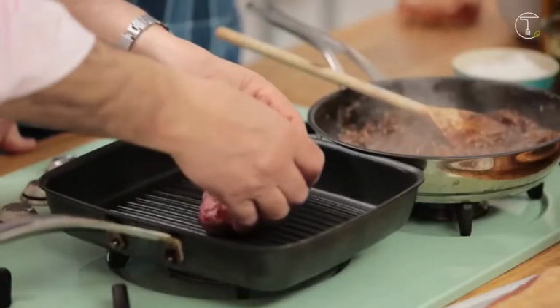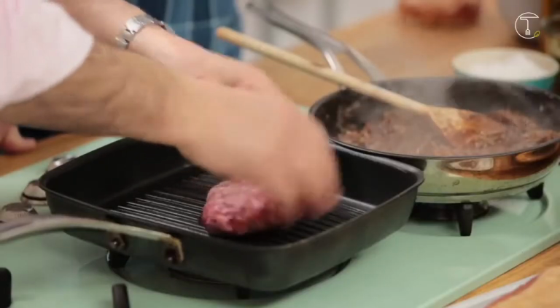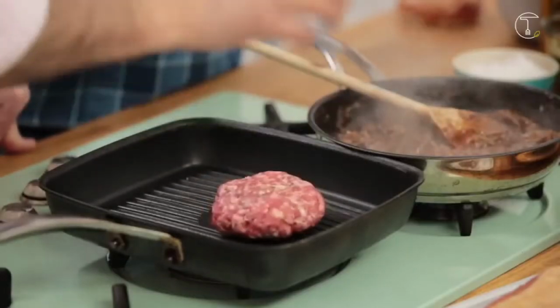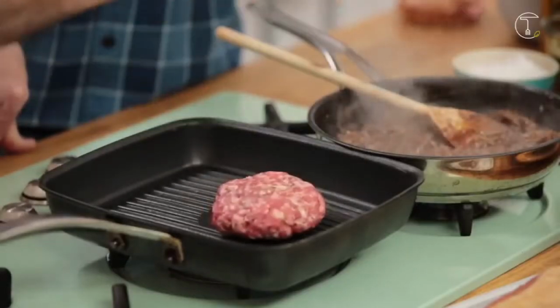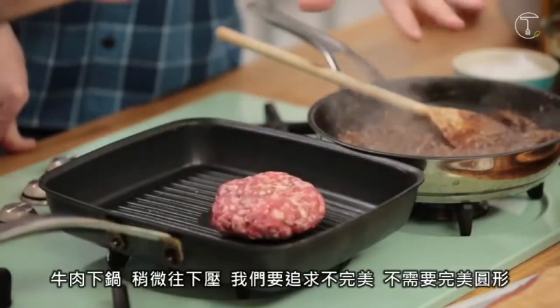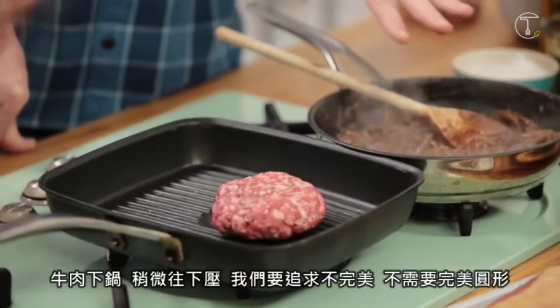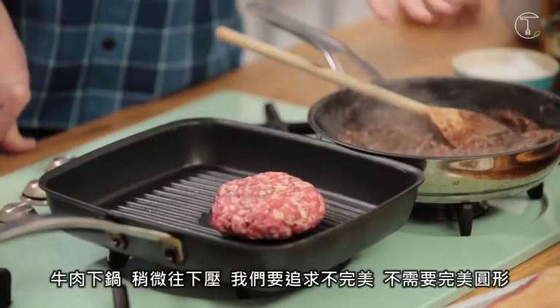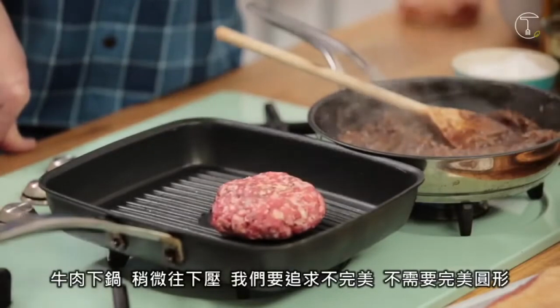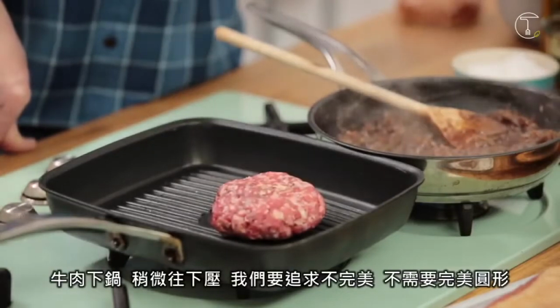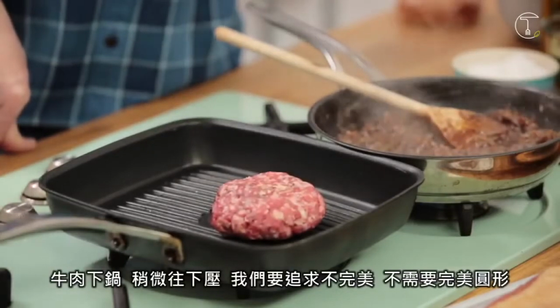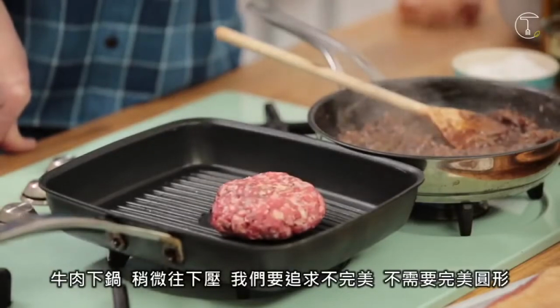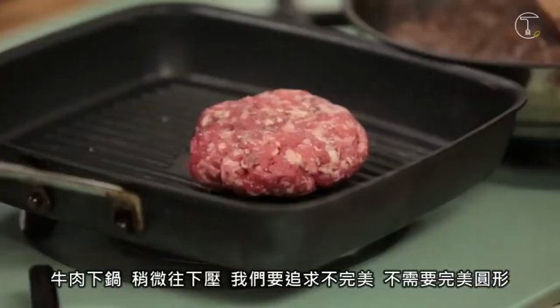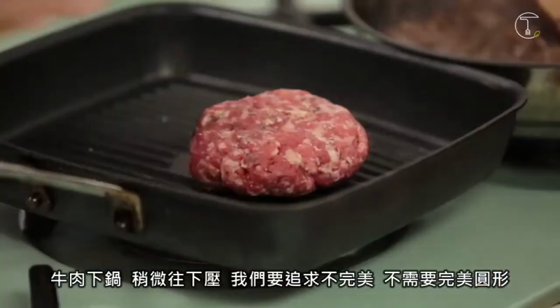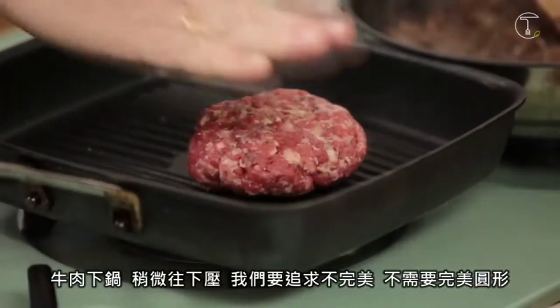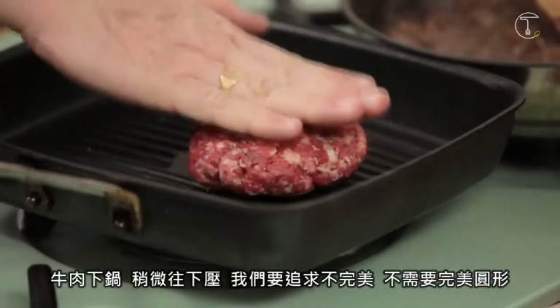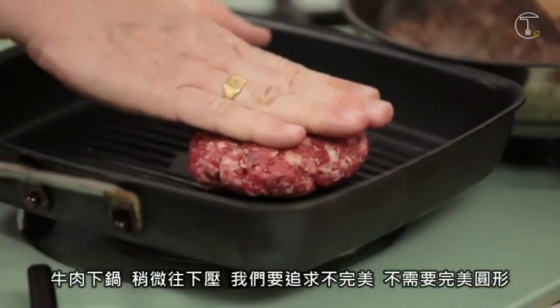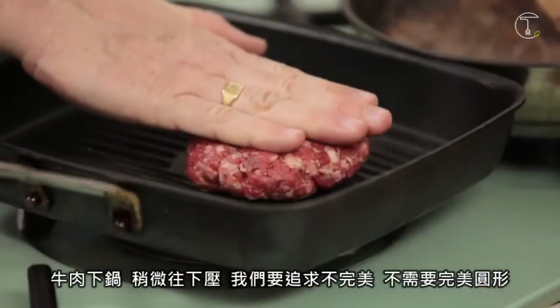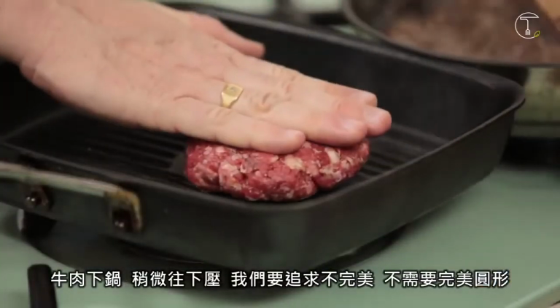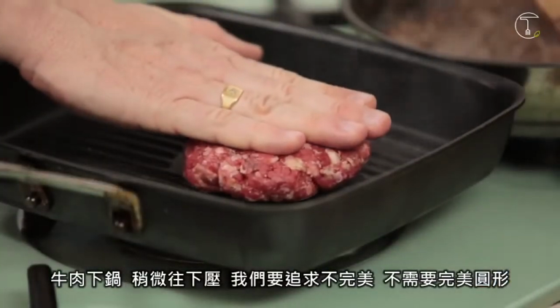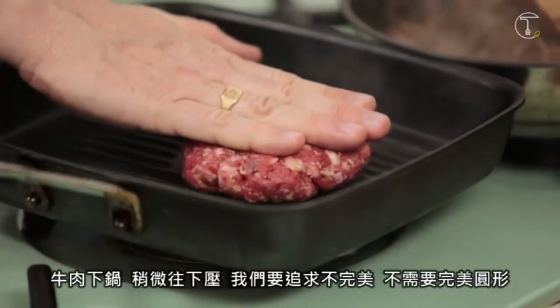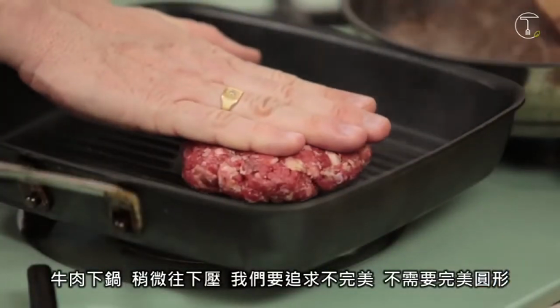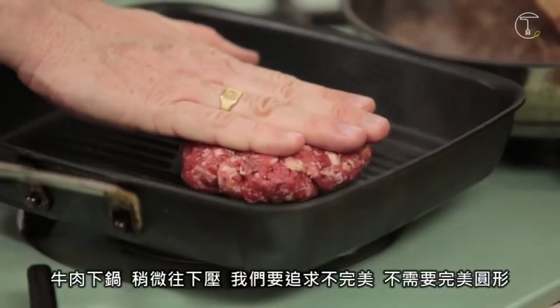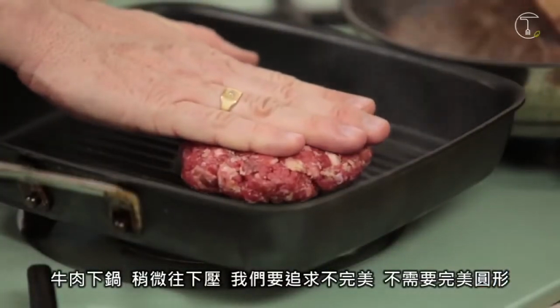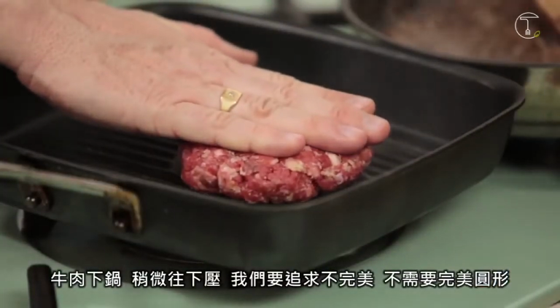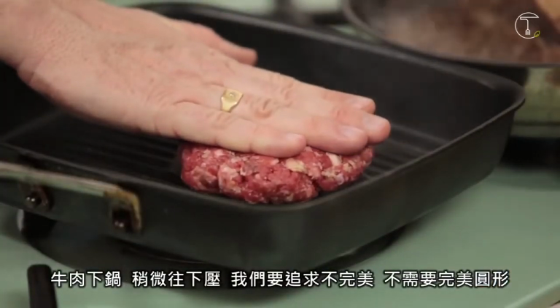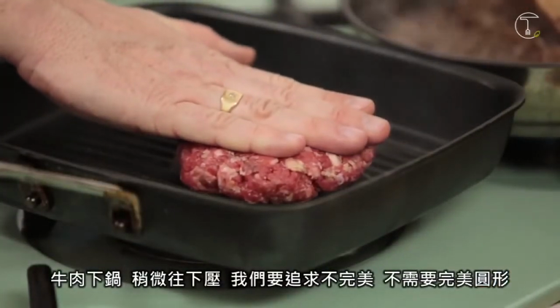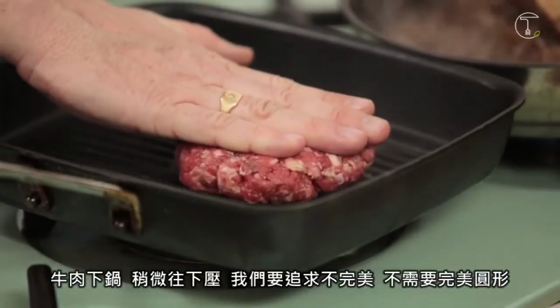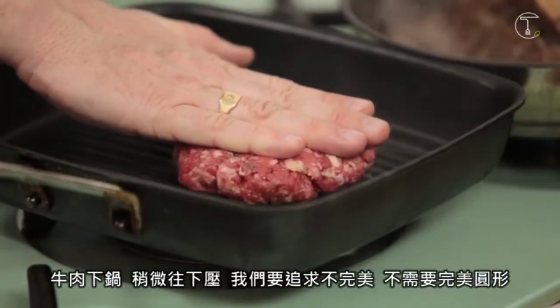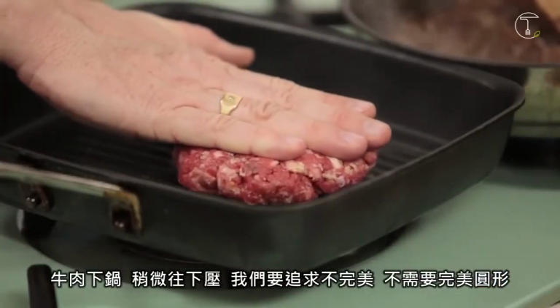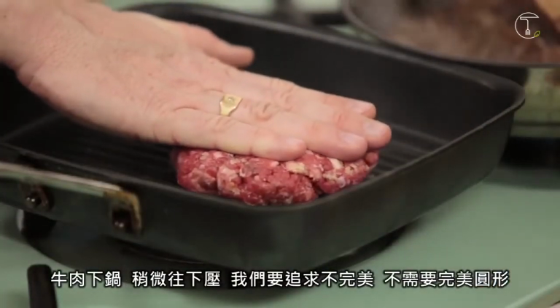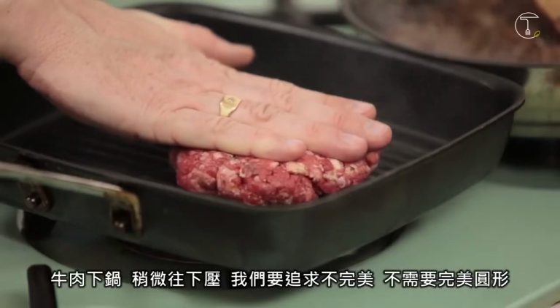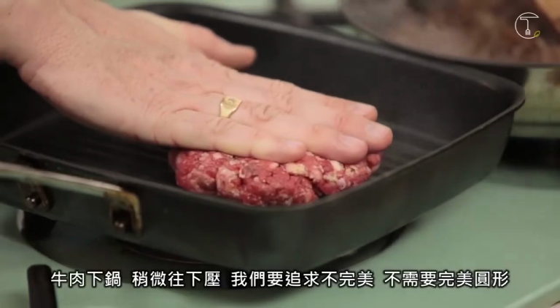So the patty is on — push it down. We want it imperfect. We don't want a perfect sphere.